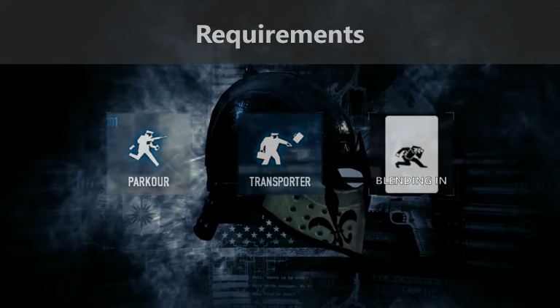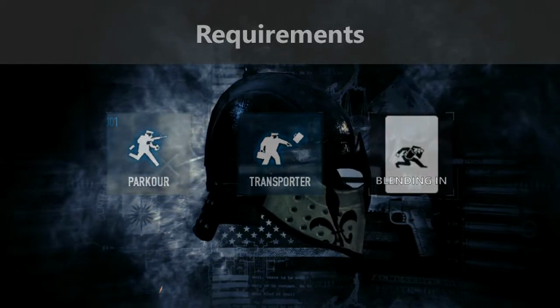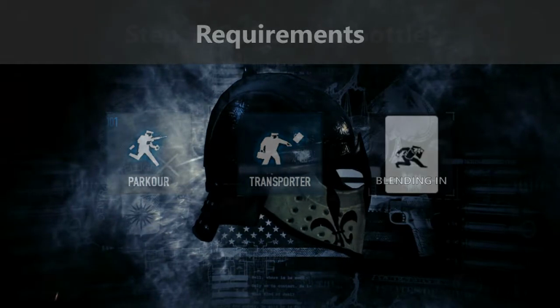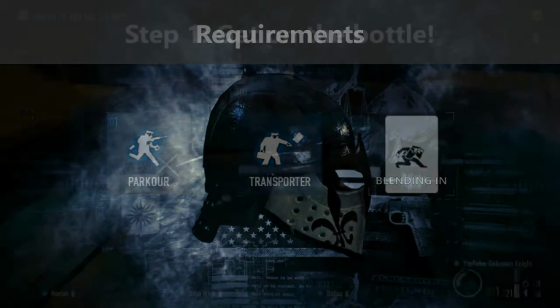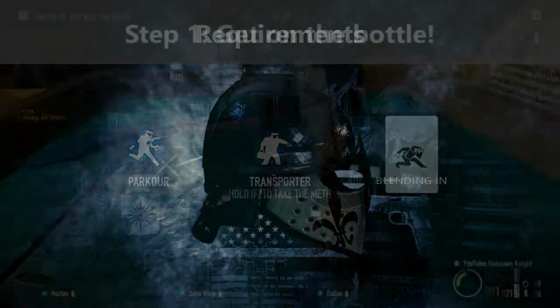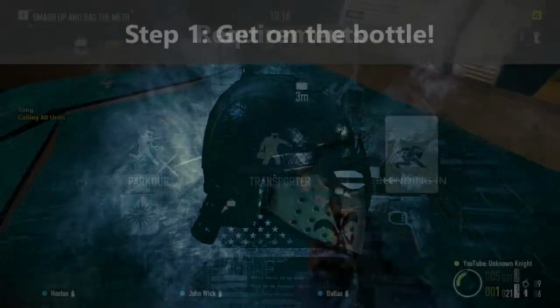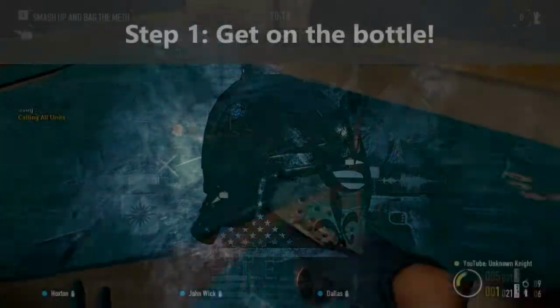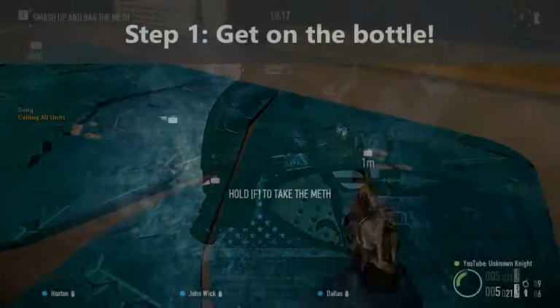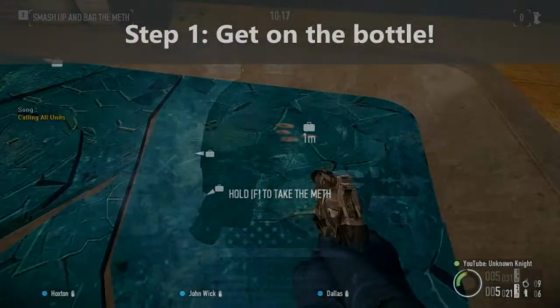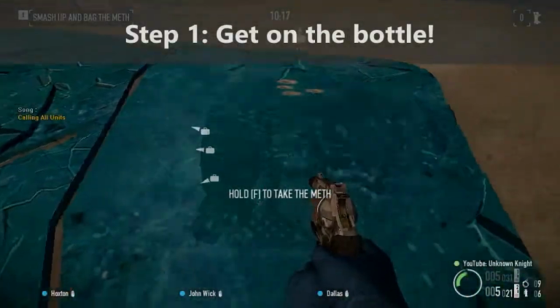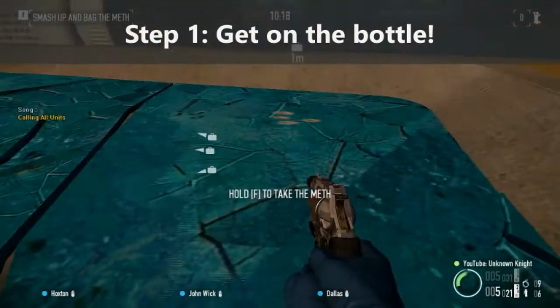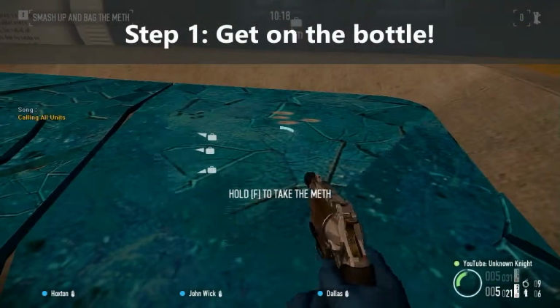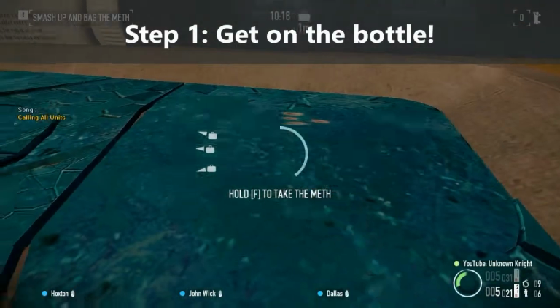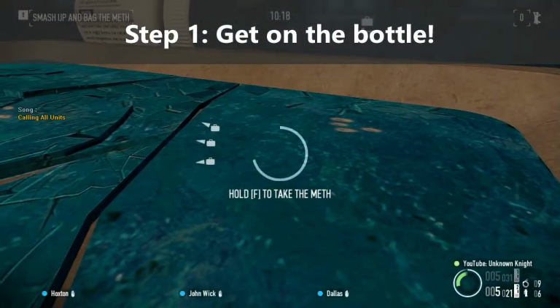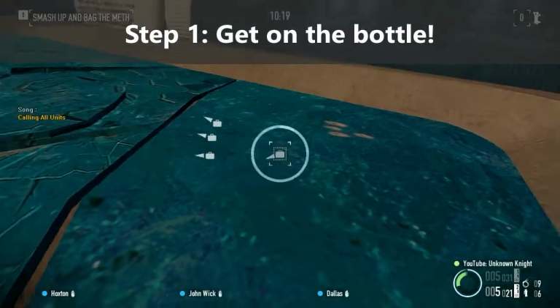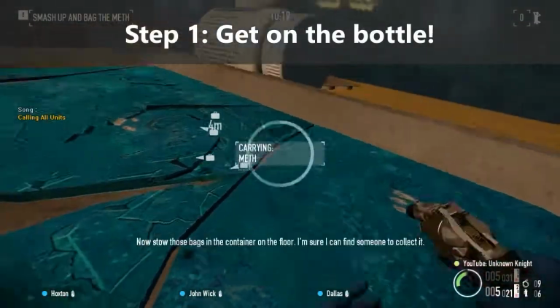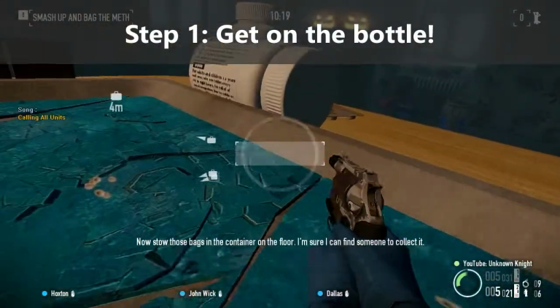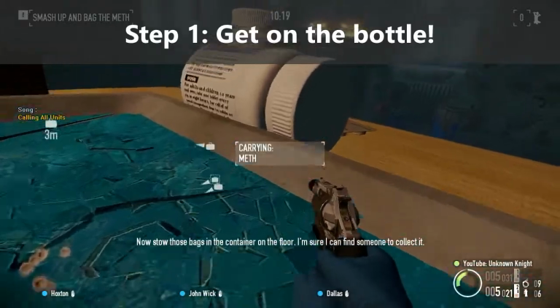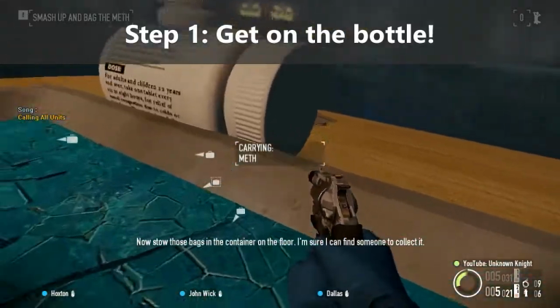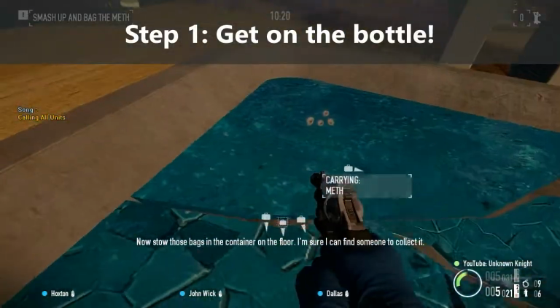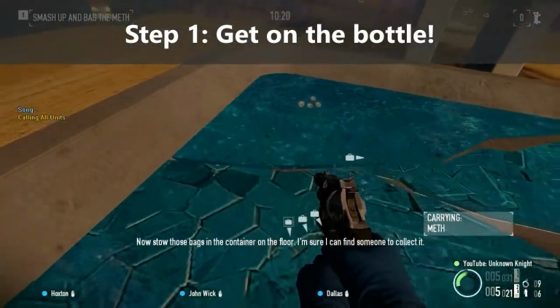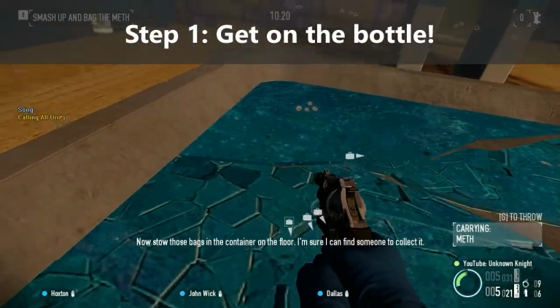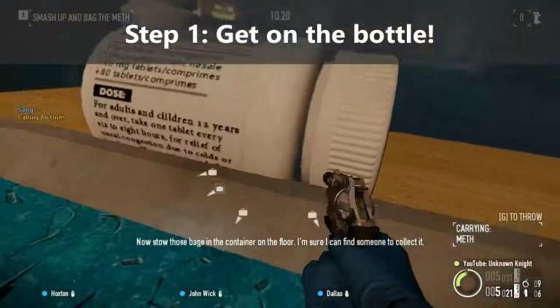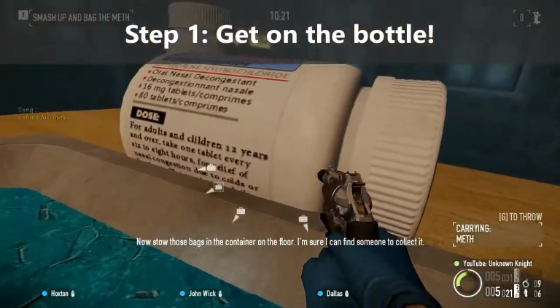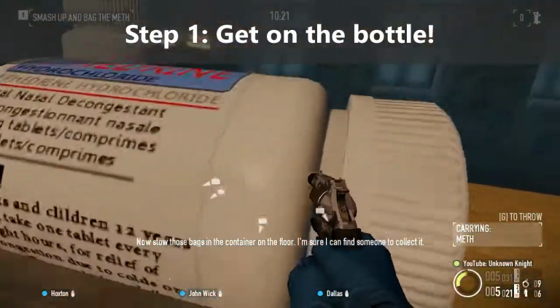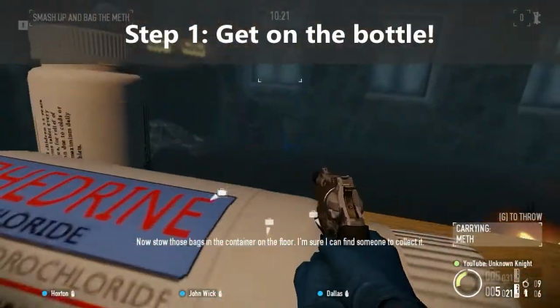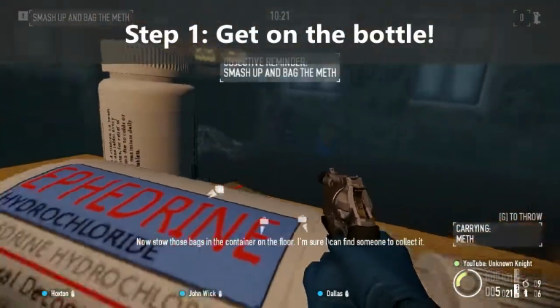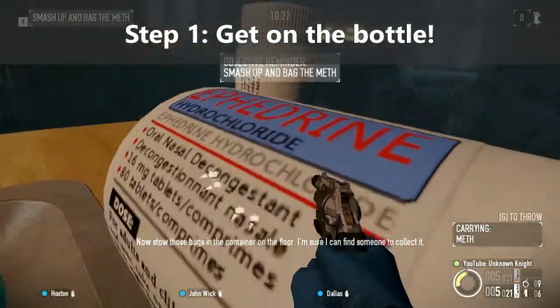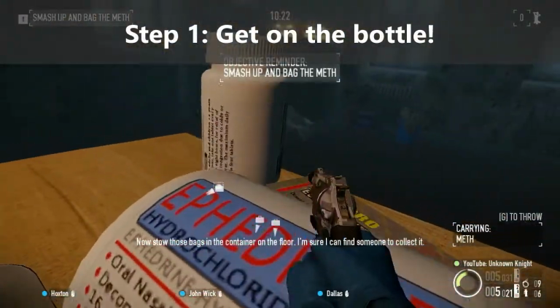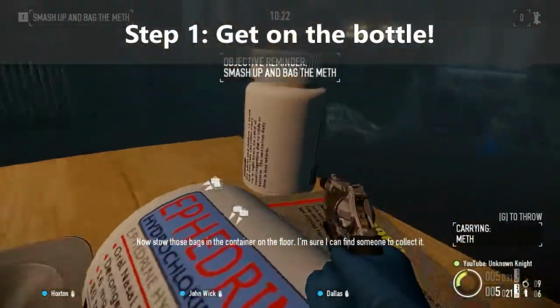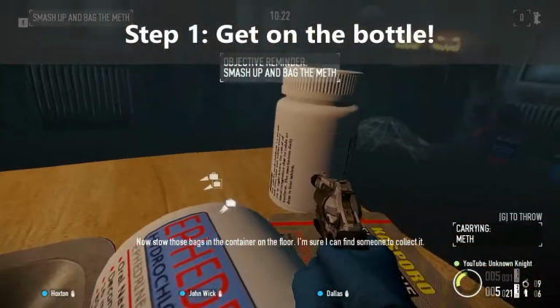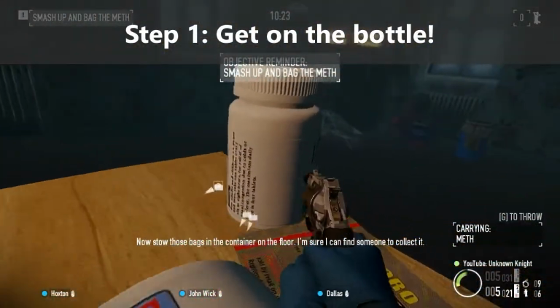So just to the right of the math tray, facing the usual secure zone, there should be a pill bottle. Now get up there.